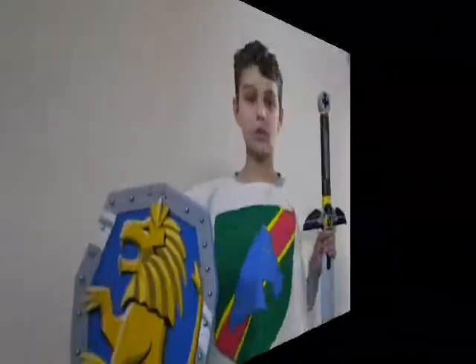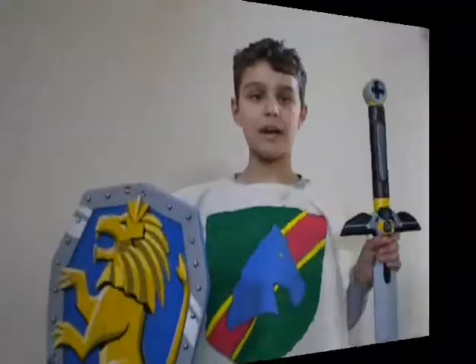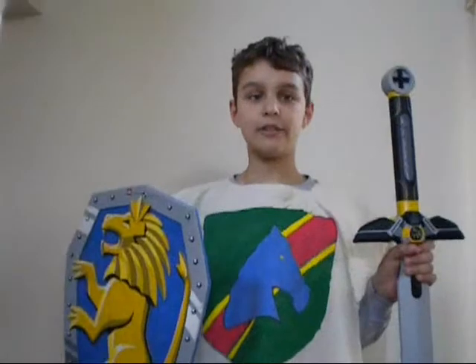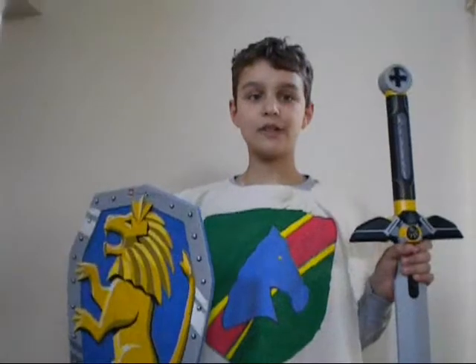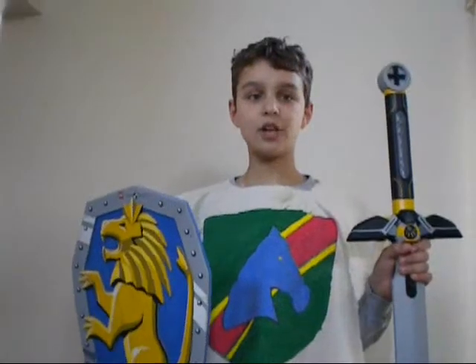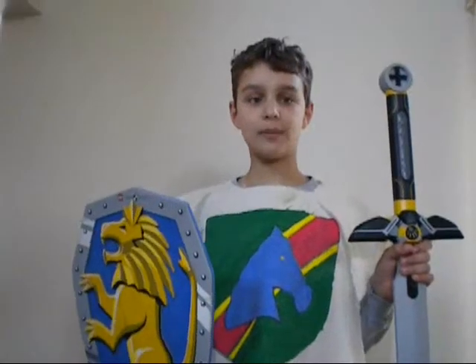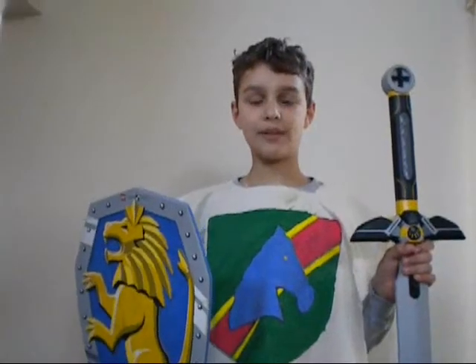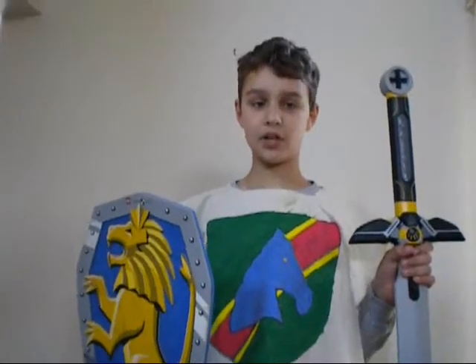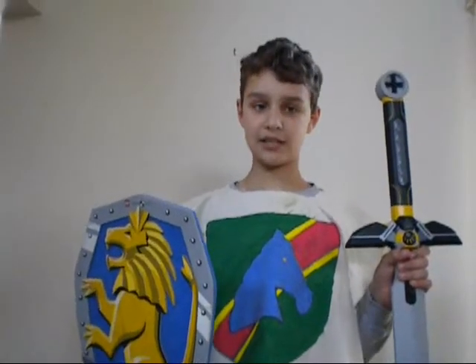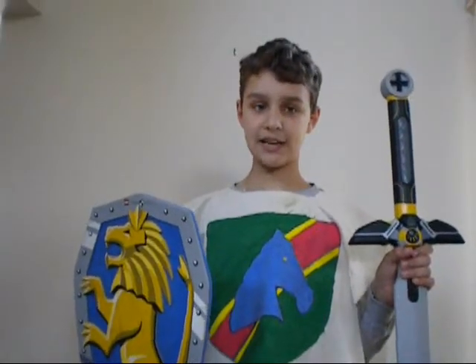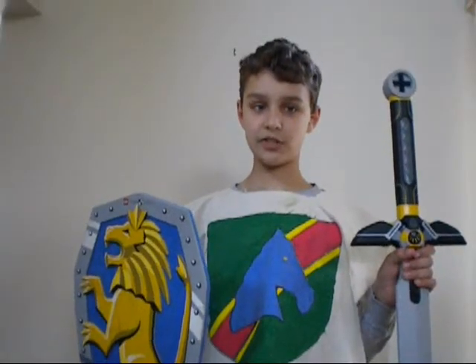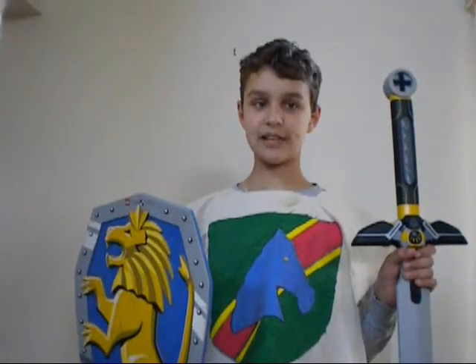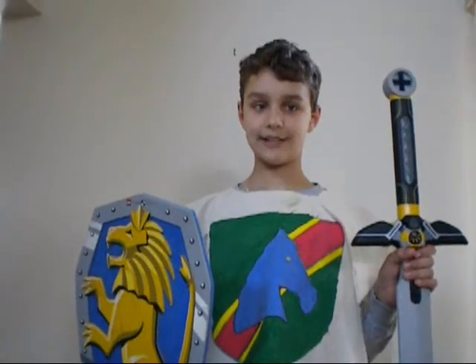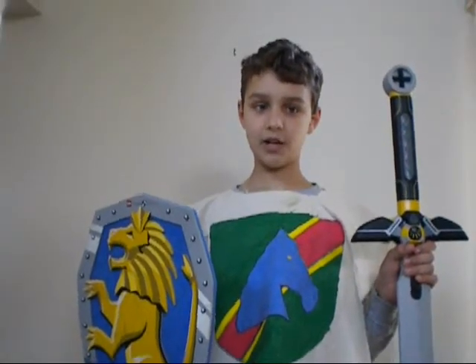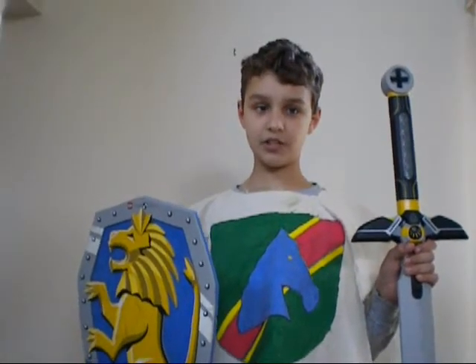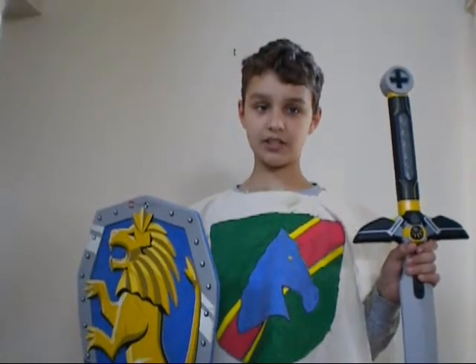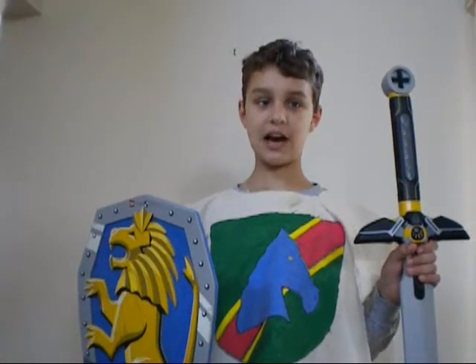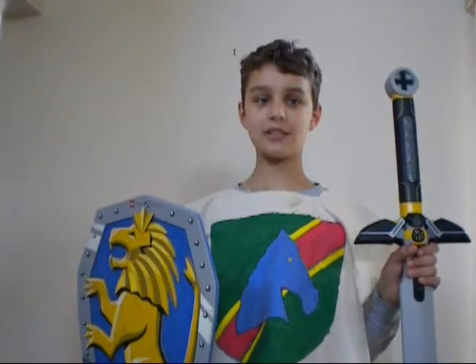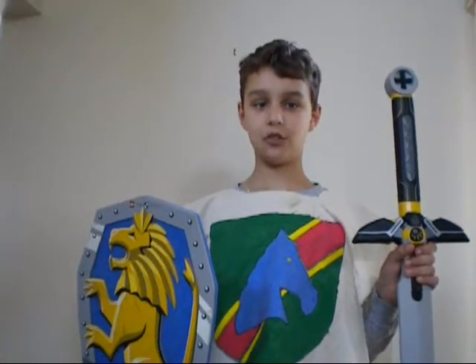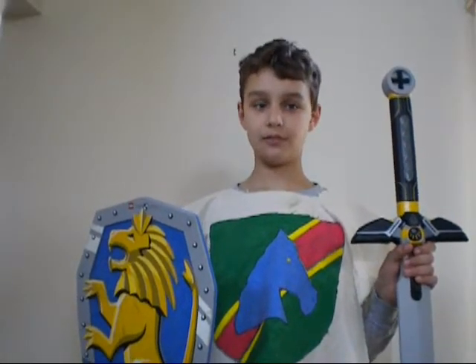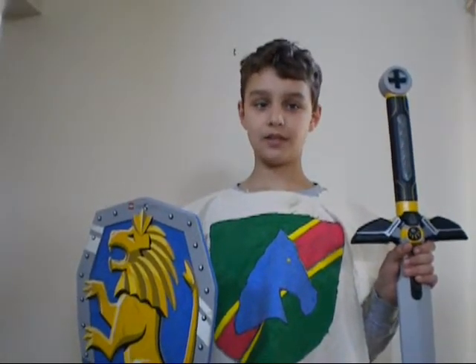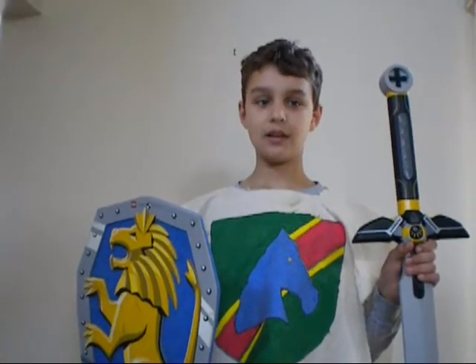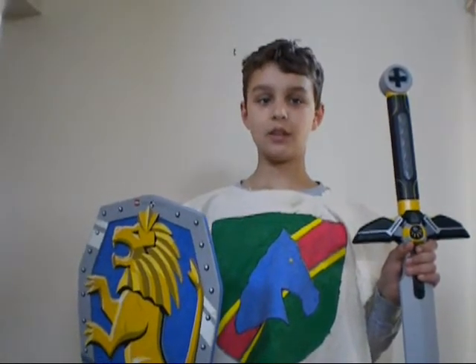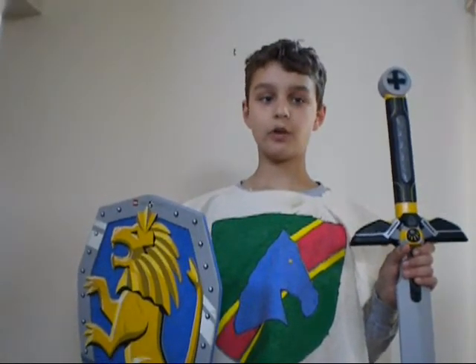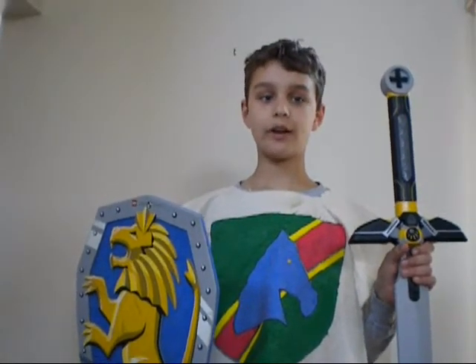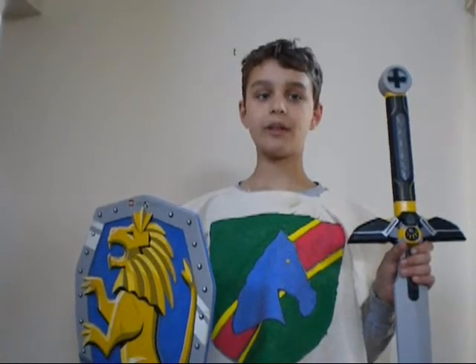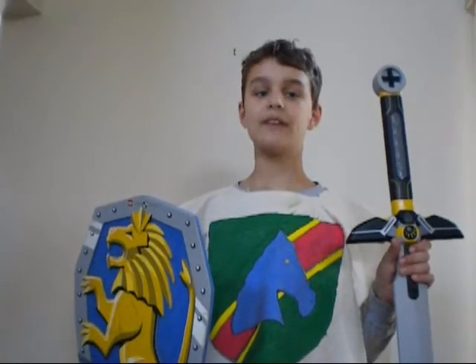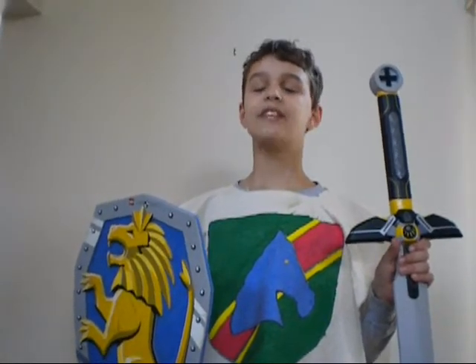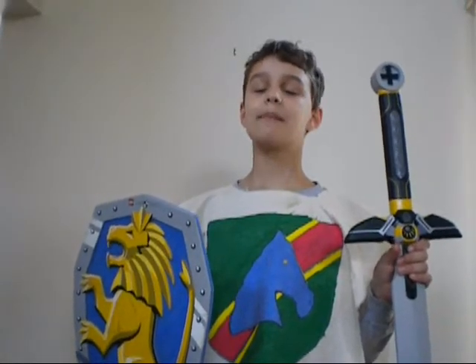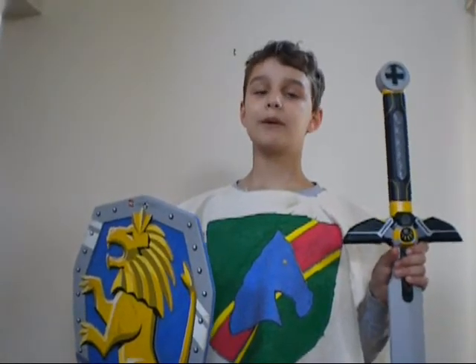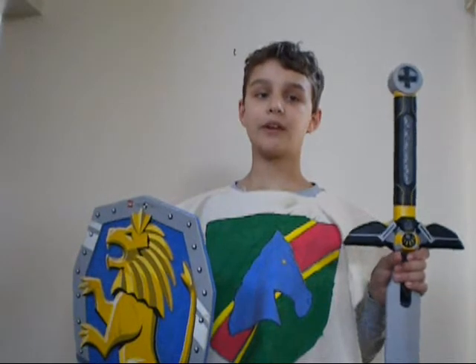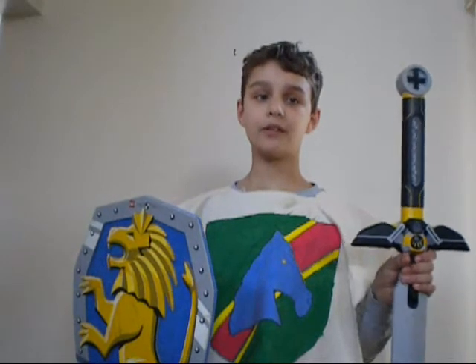I will now talk about the architecture, technologies, costumes, and the work and play of the time period.